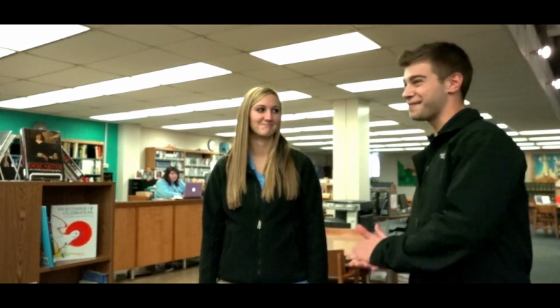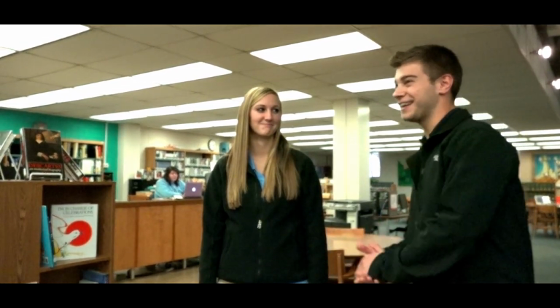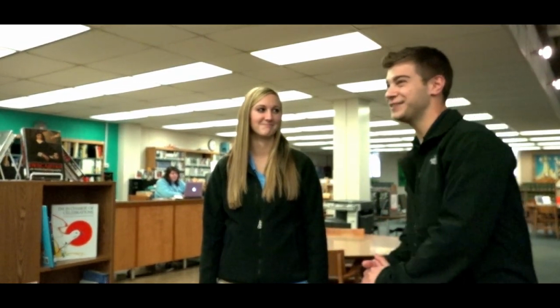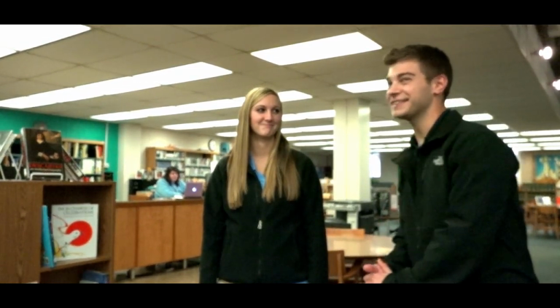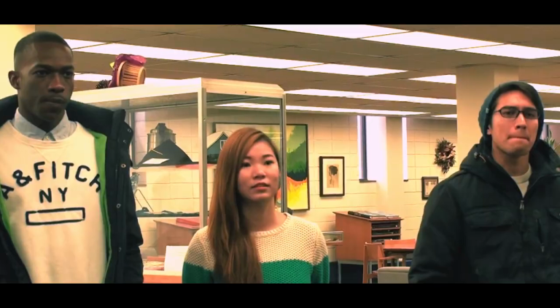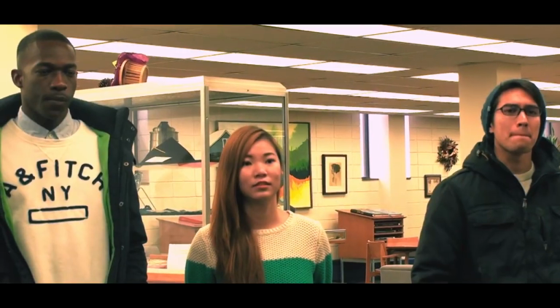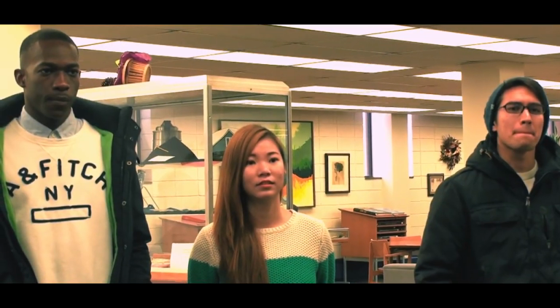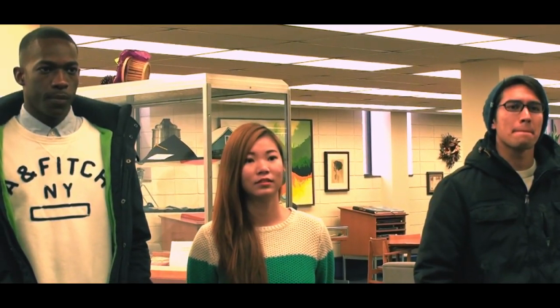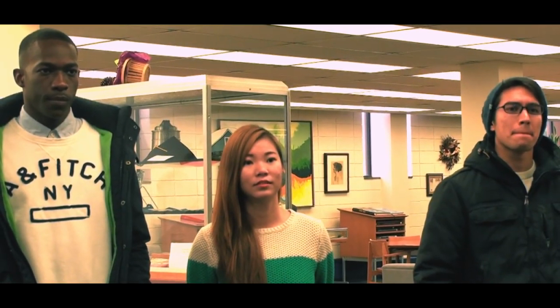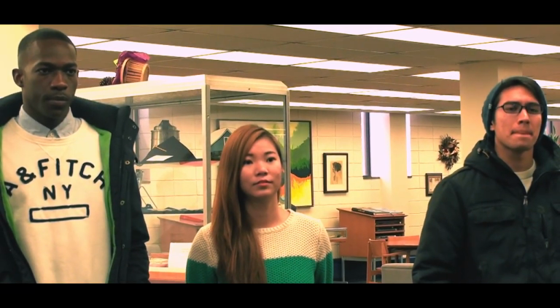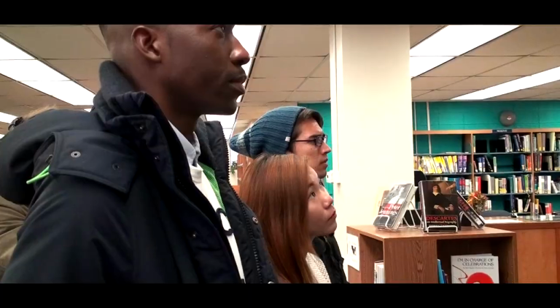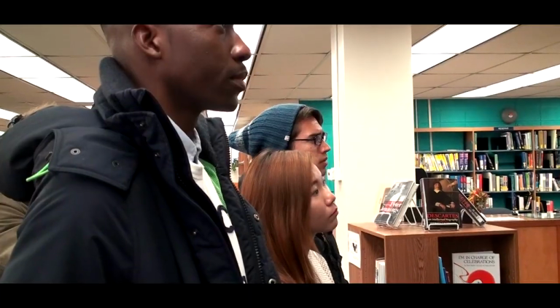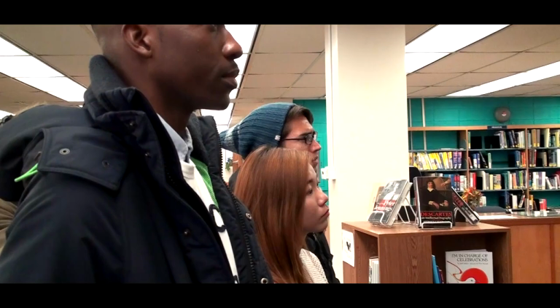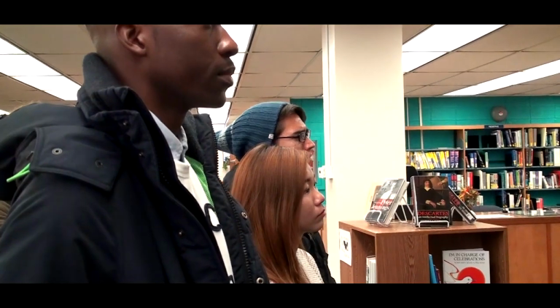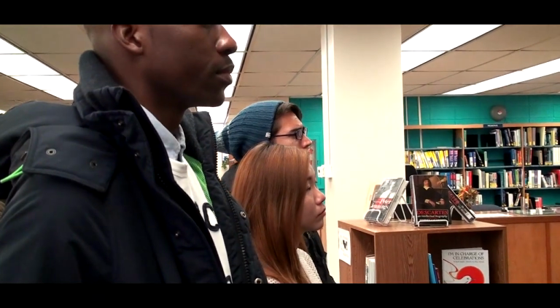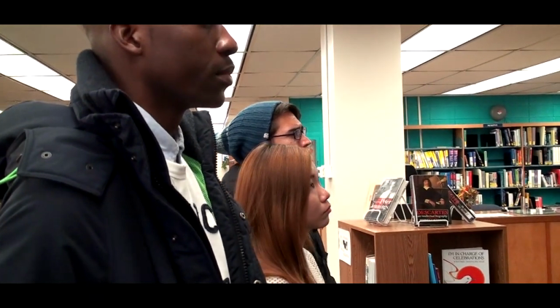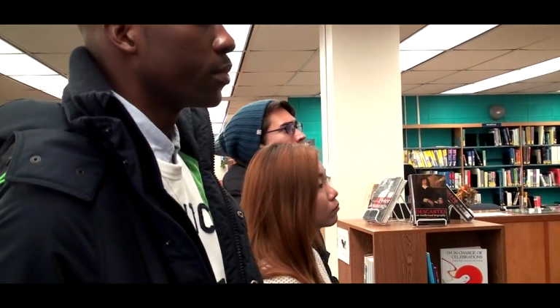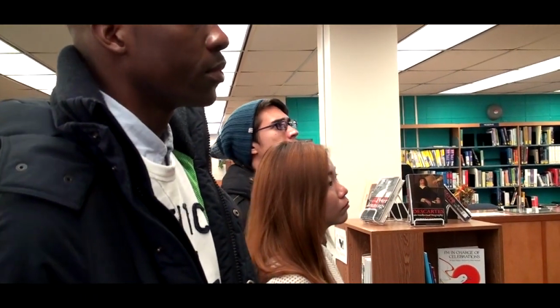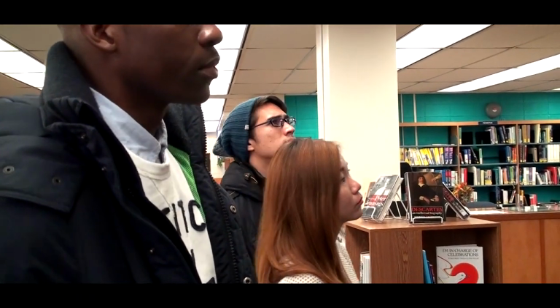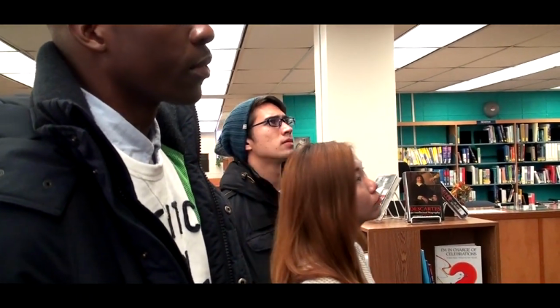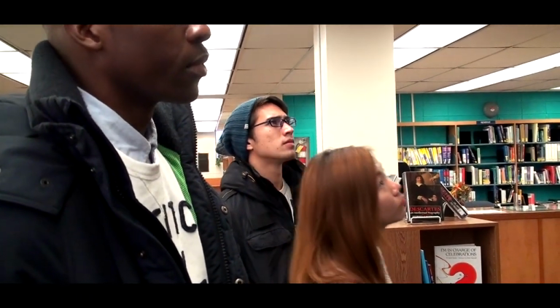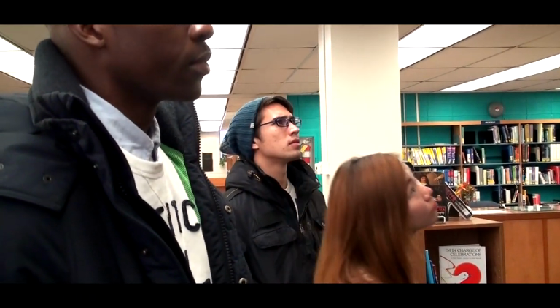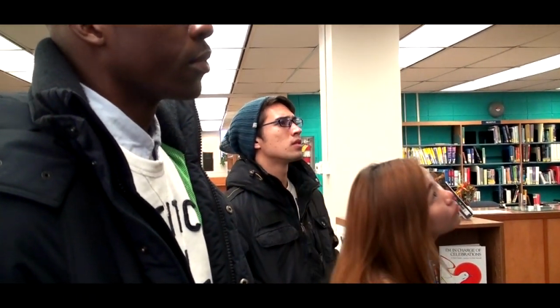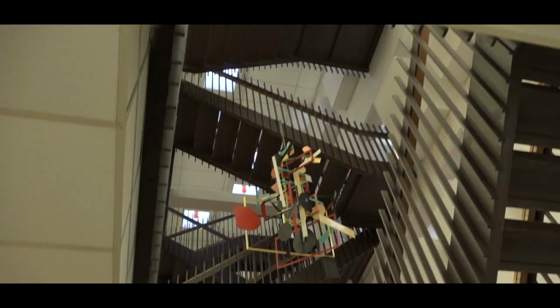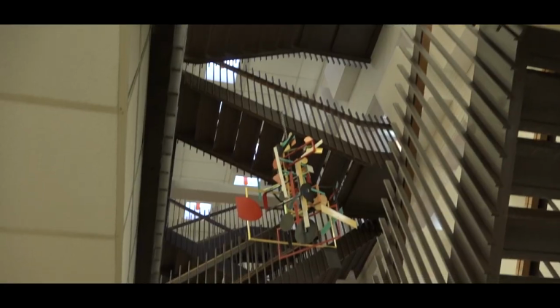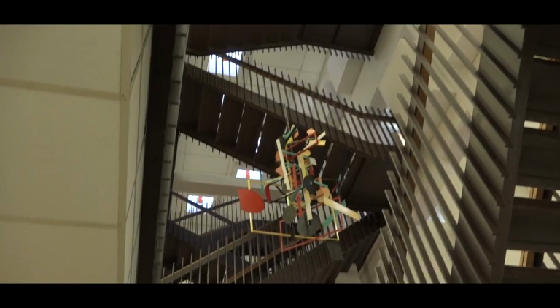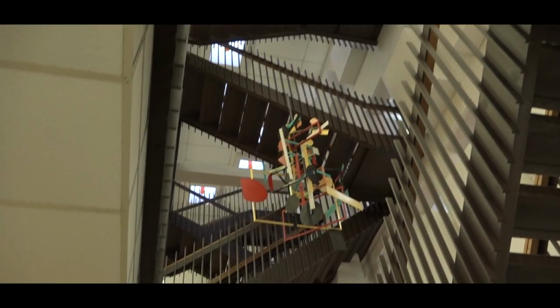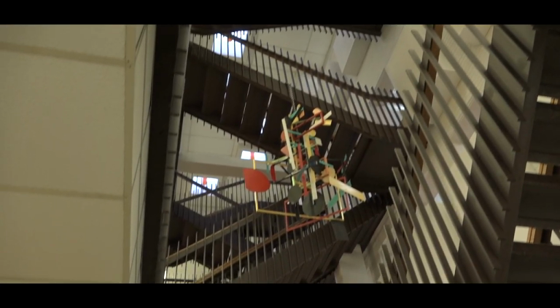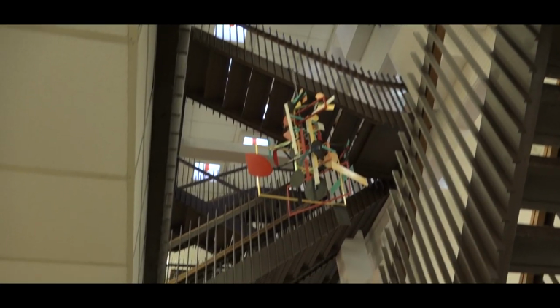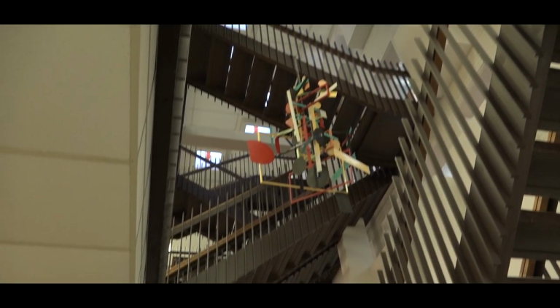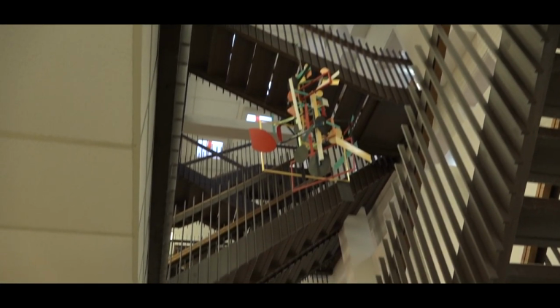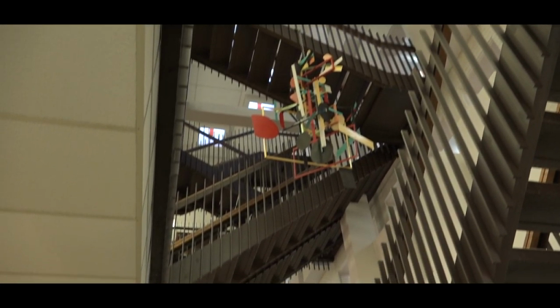As you guys can see, a lot of people say that these stairs at Upper Iowa resemble the stairs from Harry Potter.